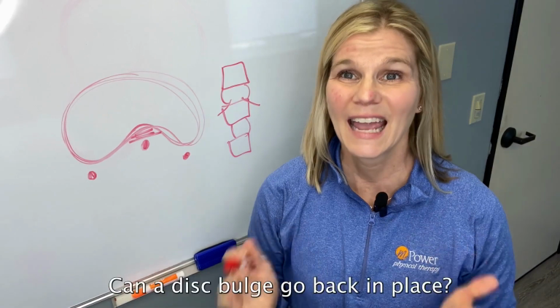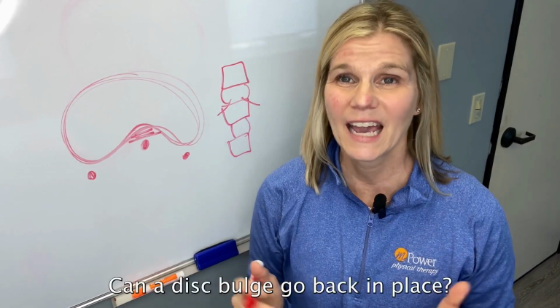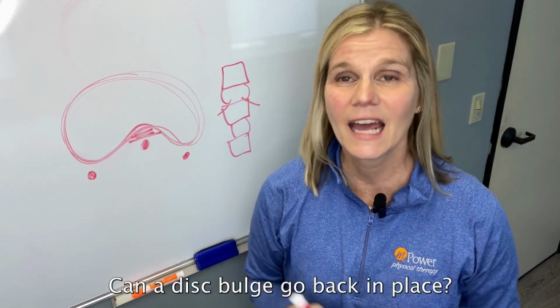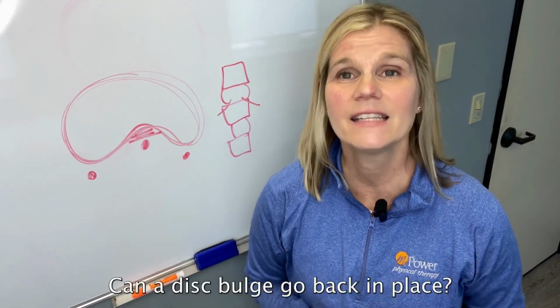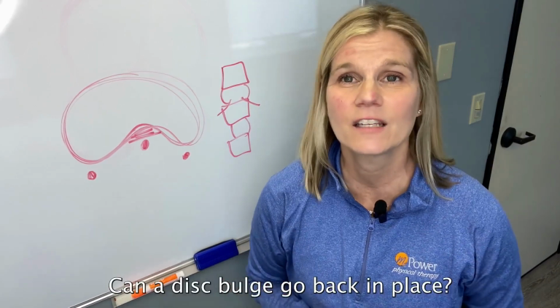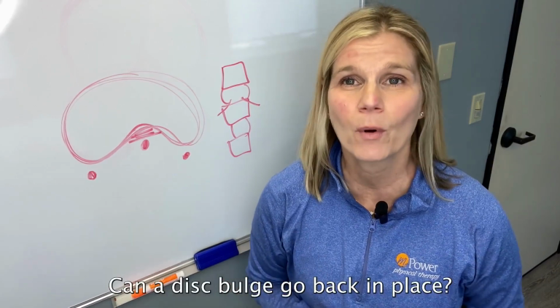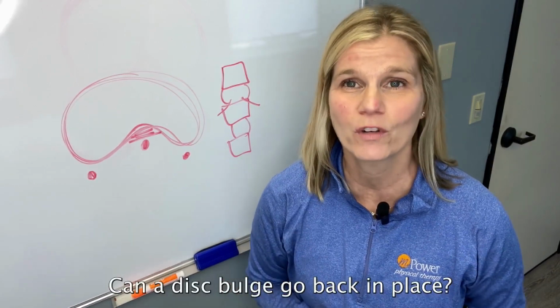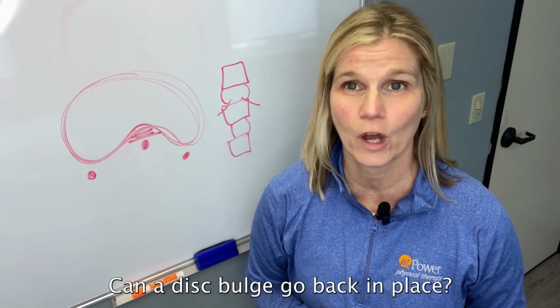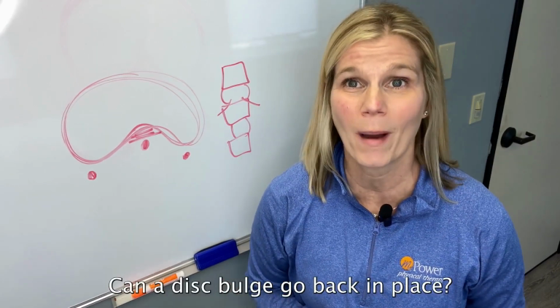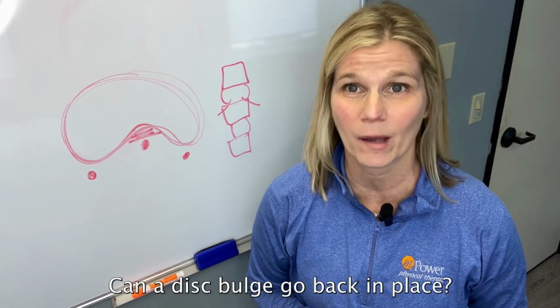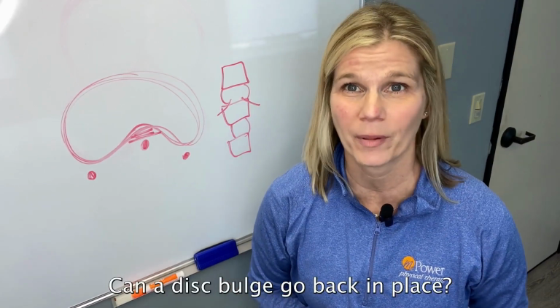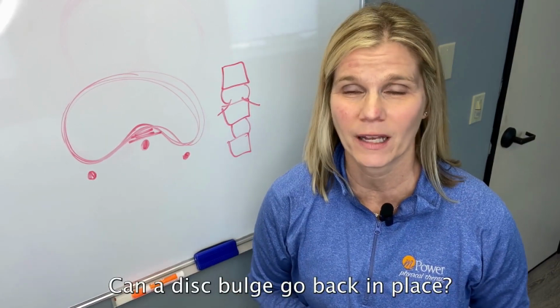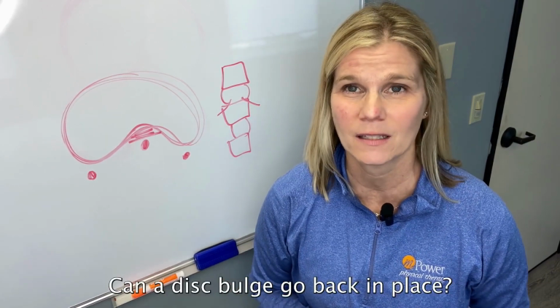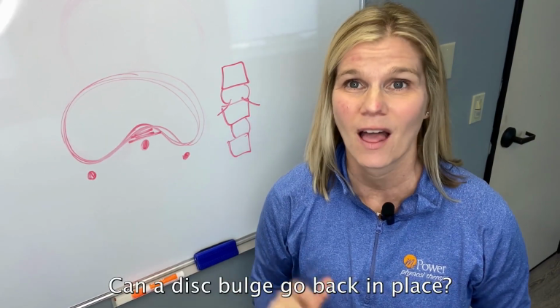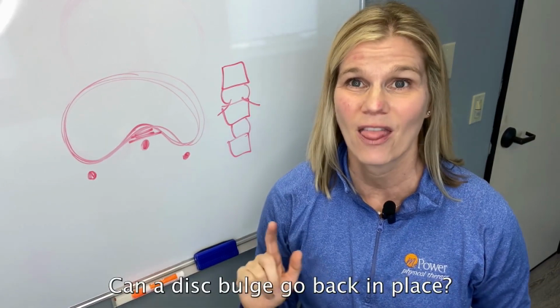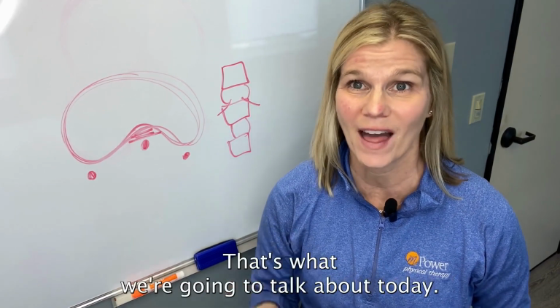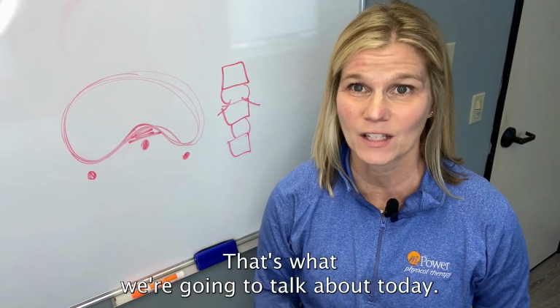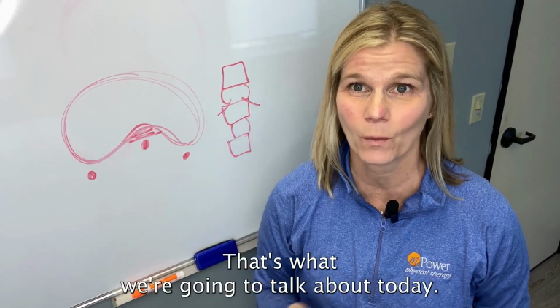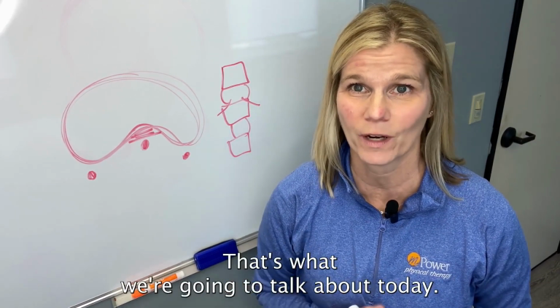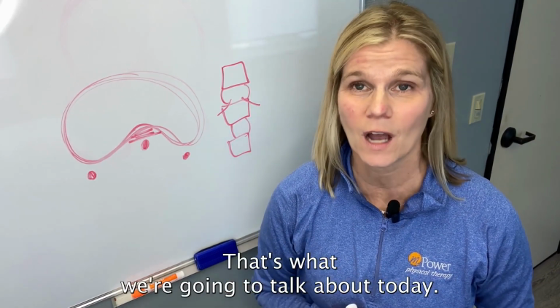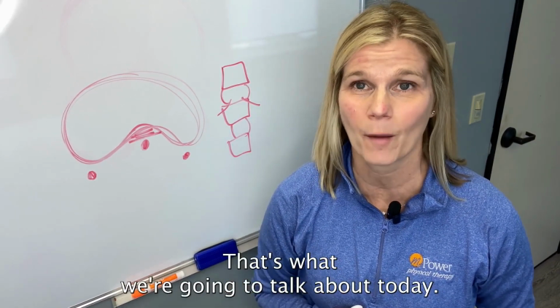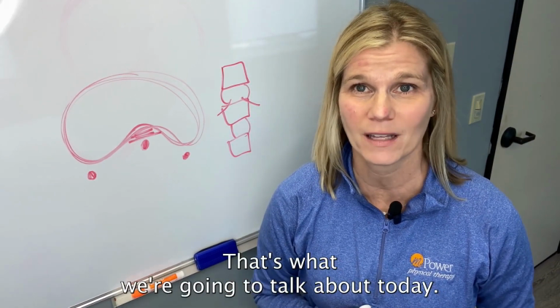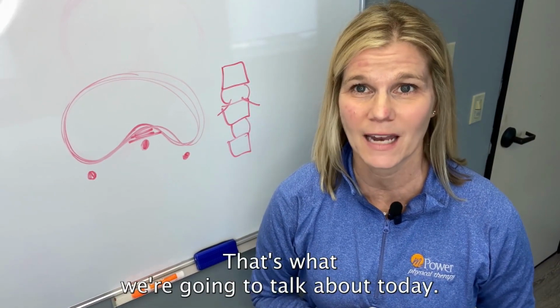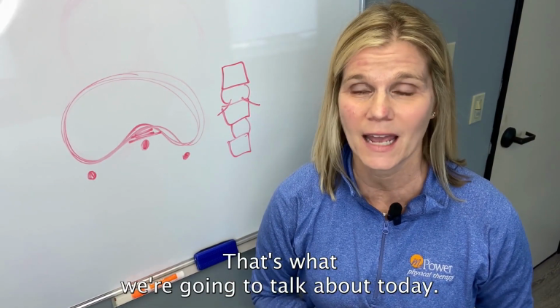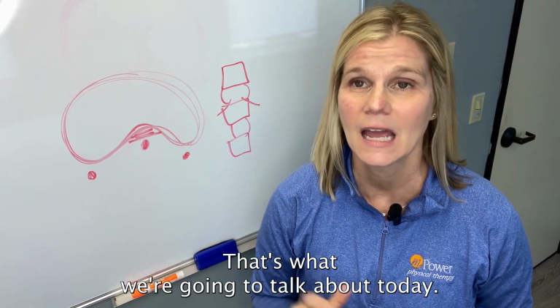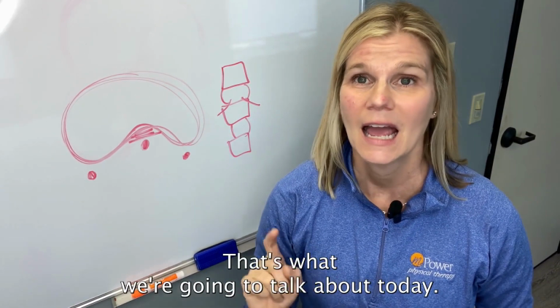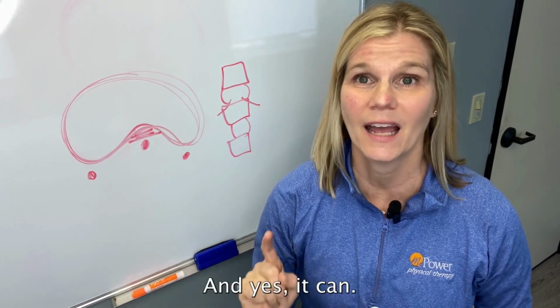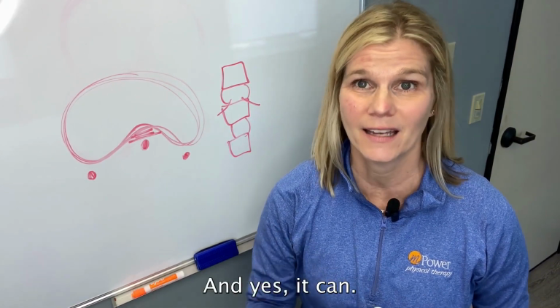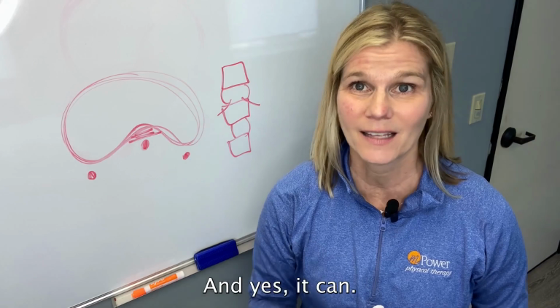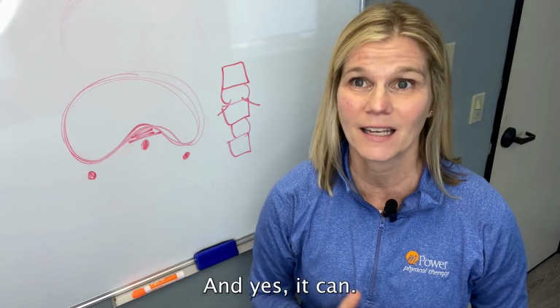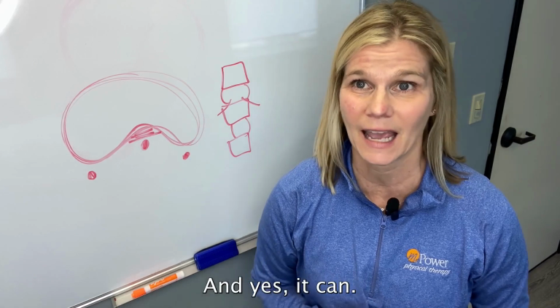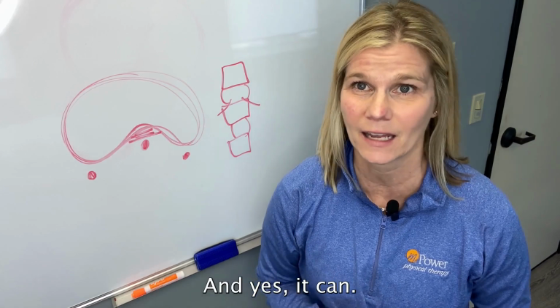Can a disc bulge go back in place? That's what we're going to talk about today, and yes it can.